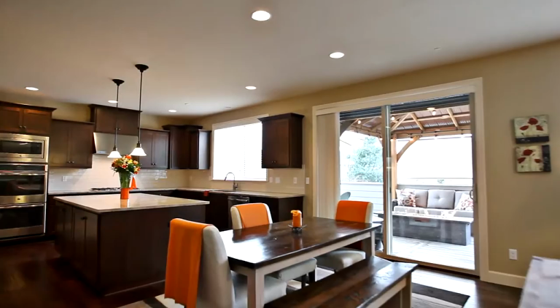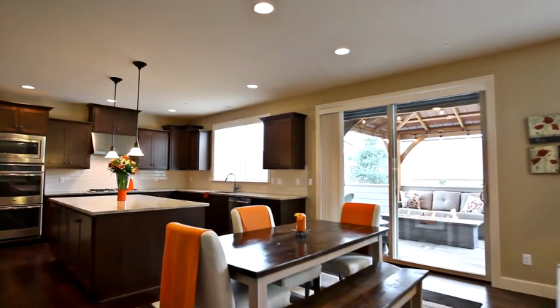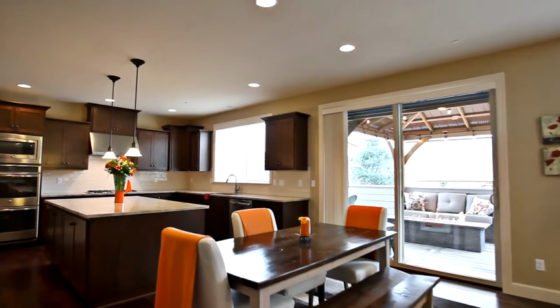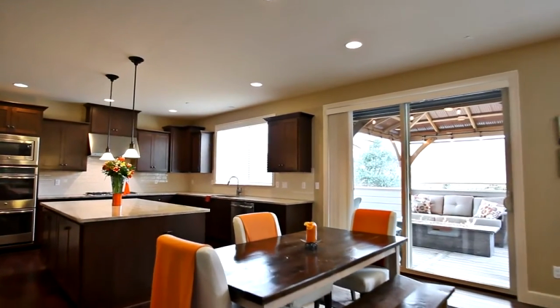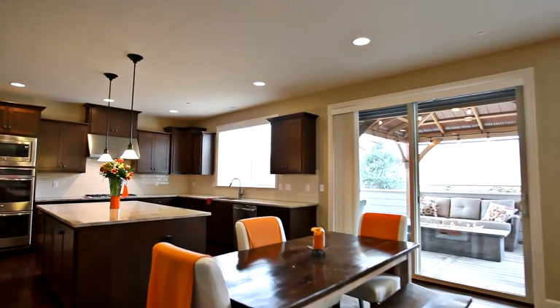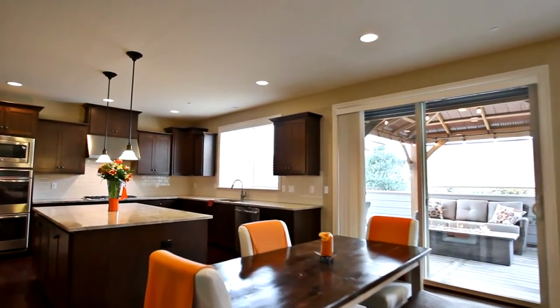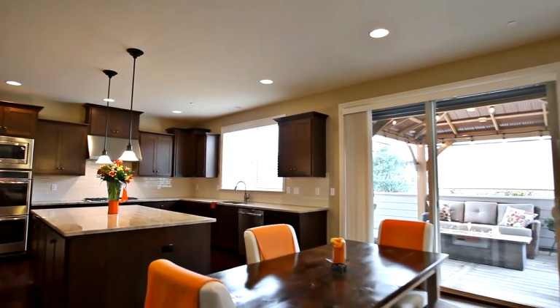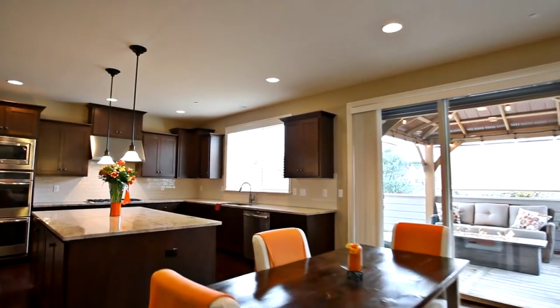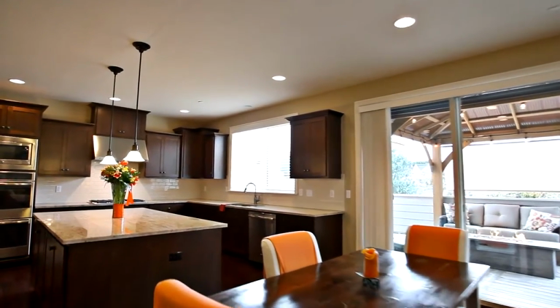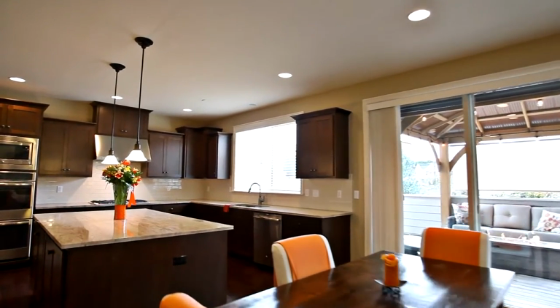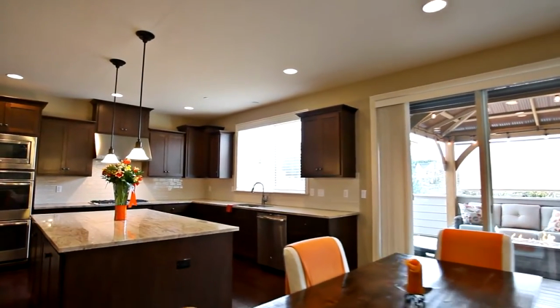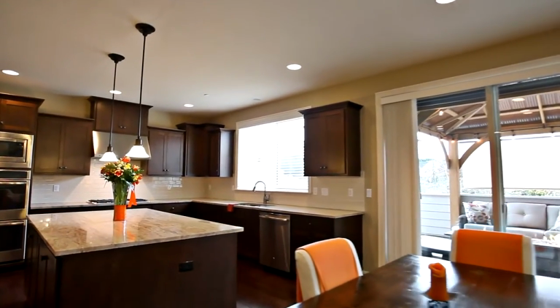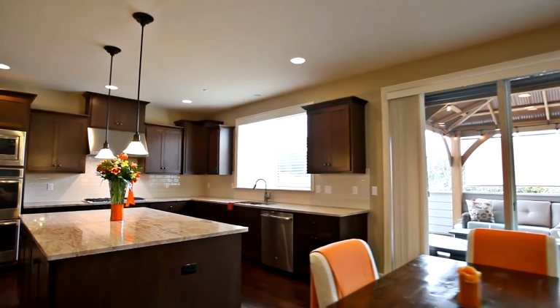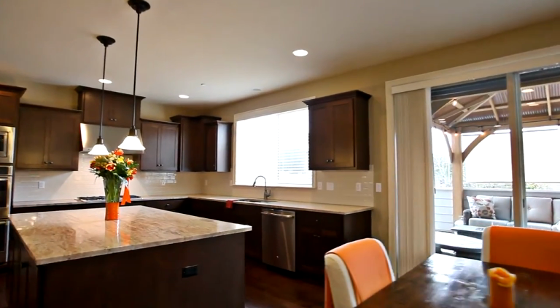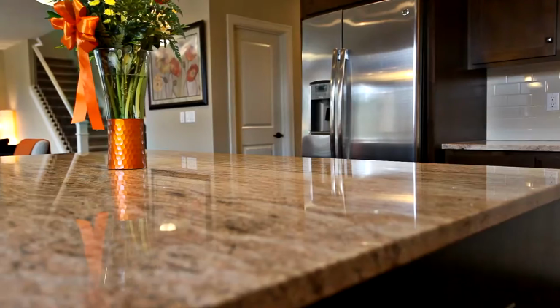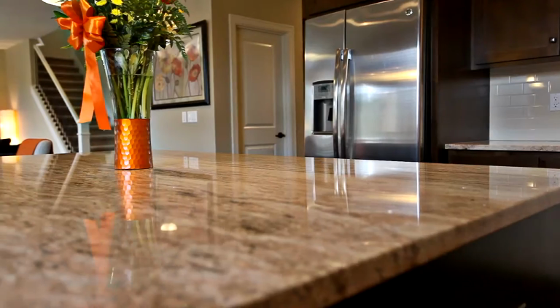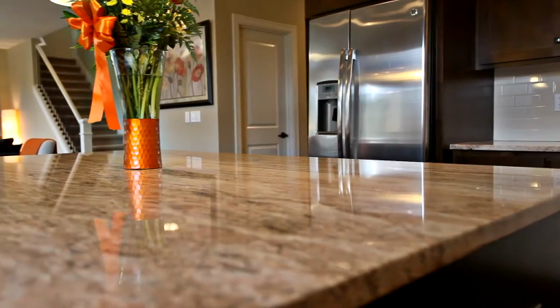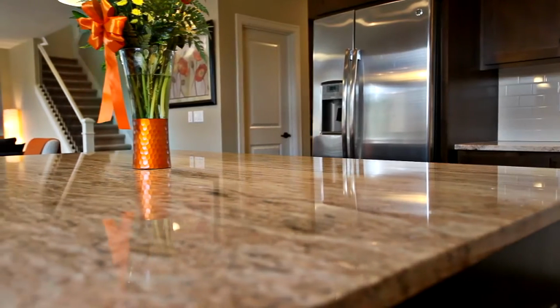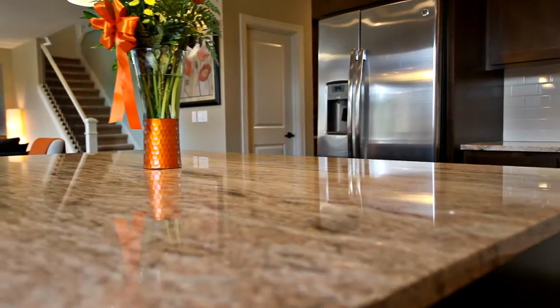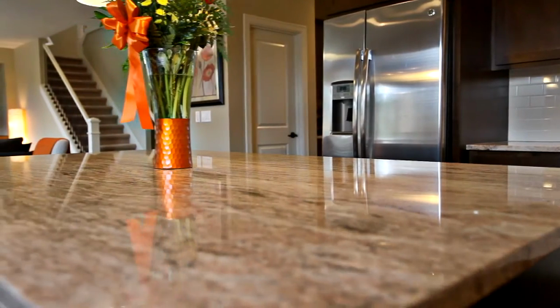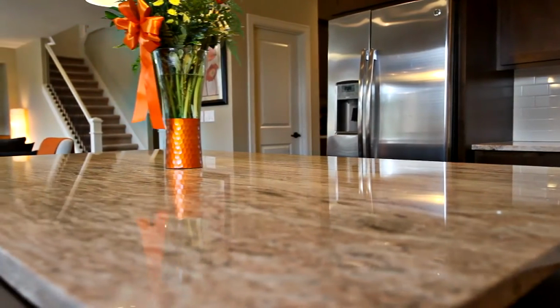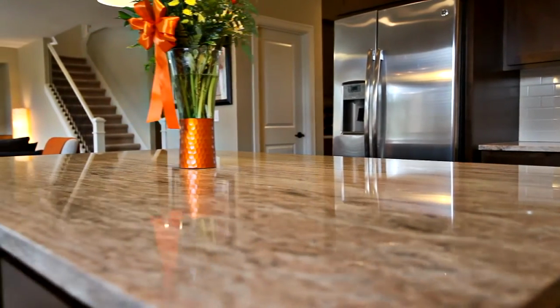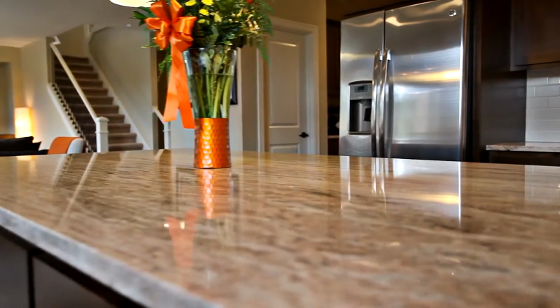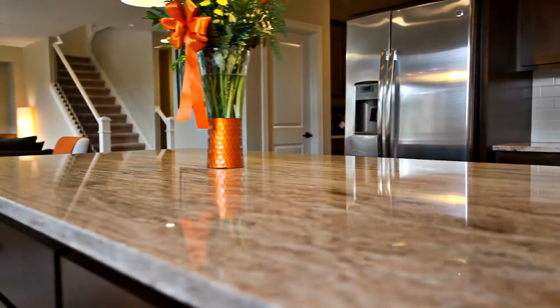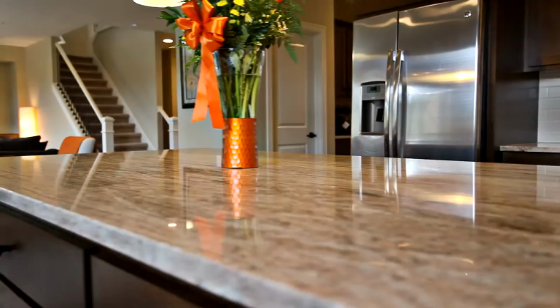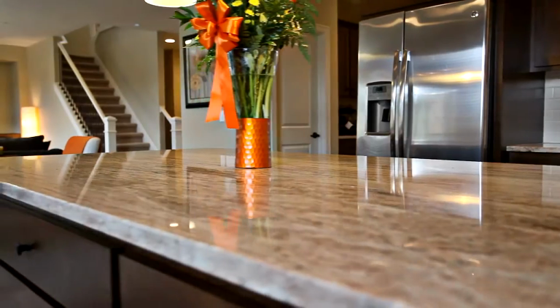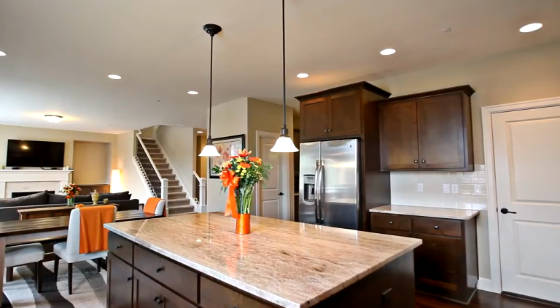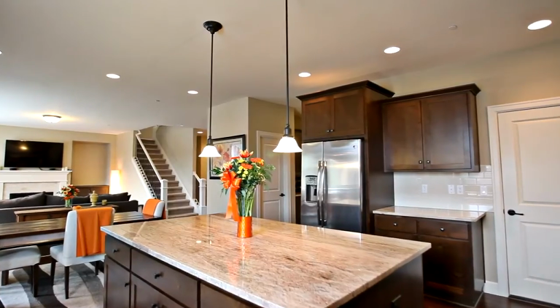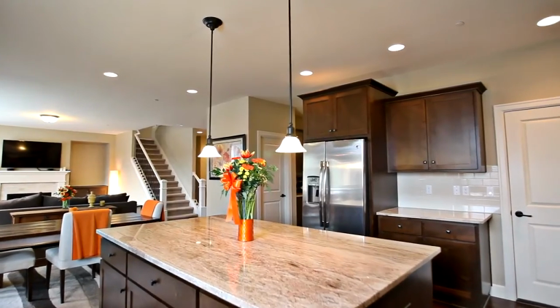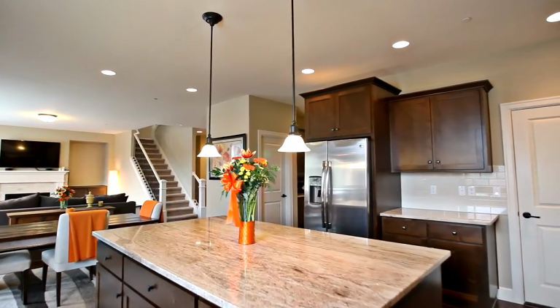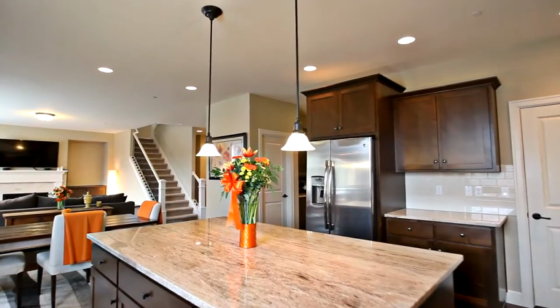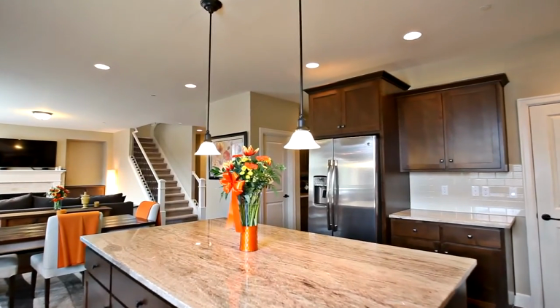The gourmet kitchen features a large island, beautiful granite, stainless steel appliances, and a walk-in pantry.